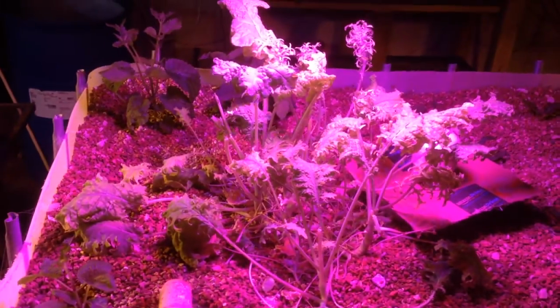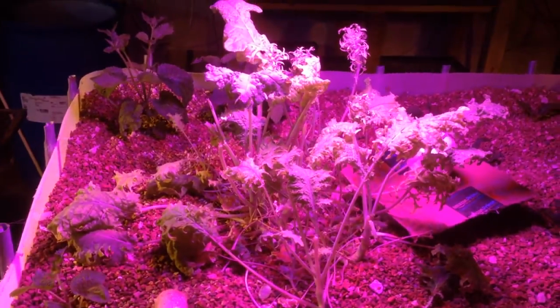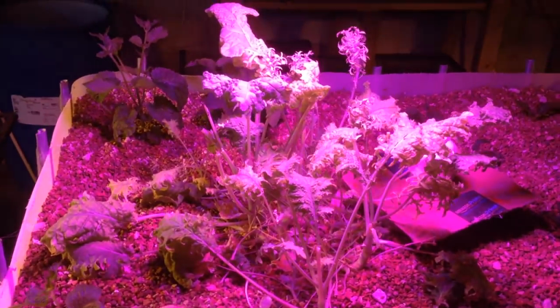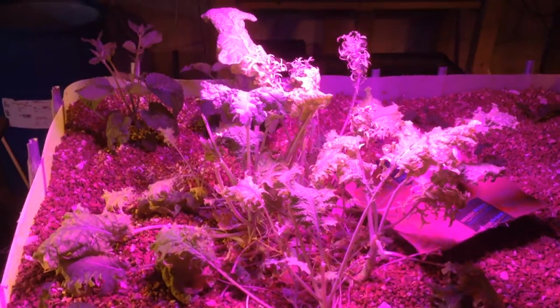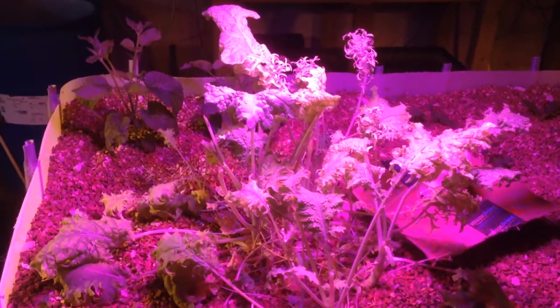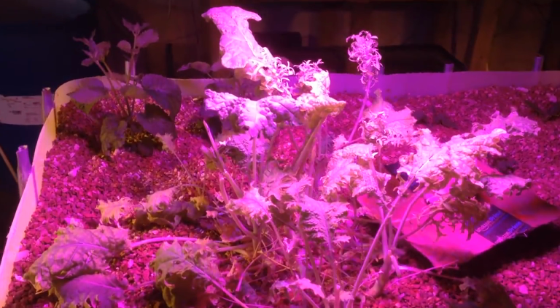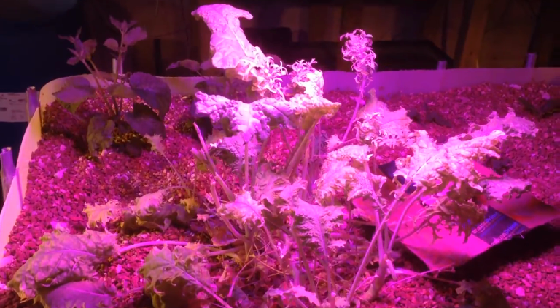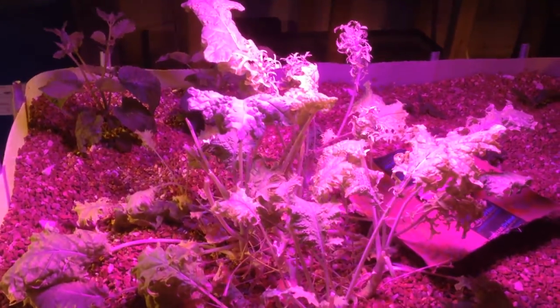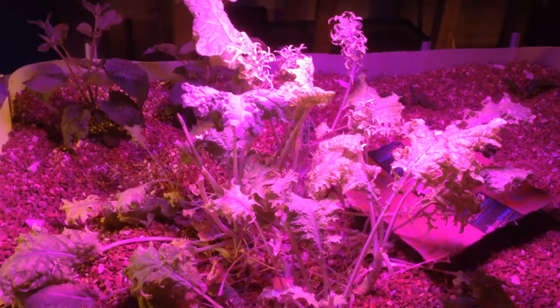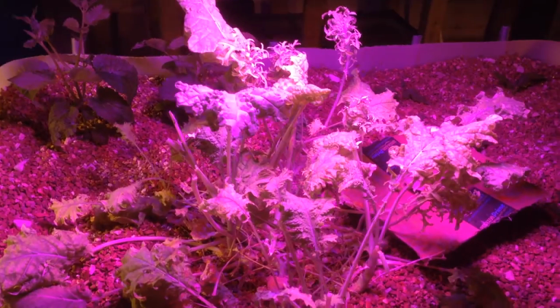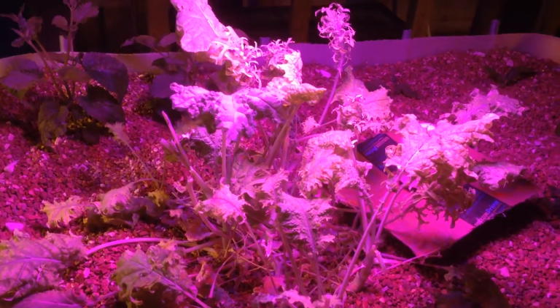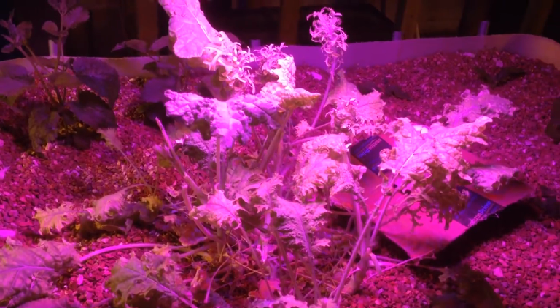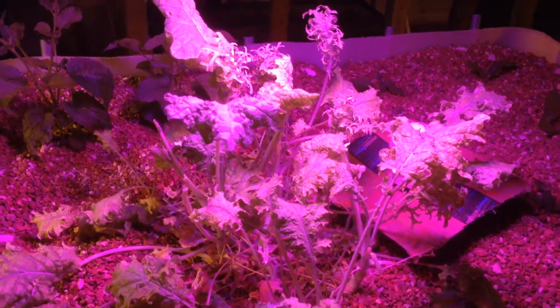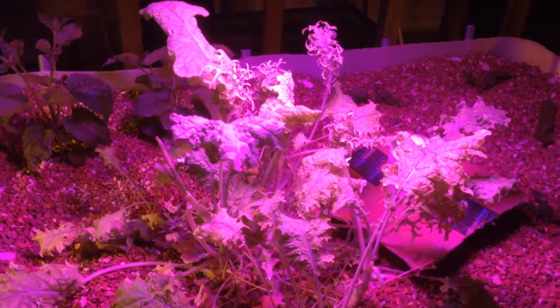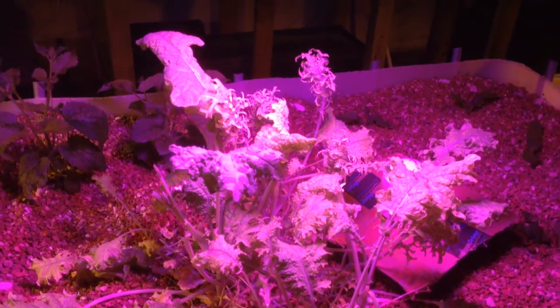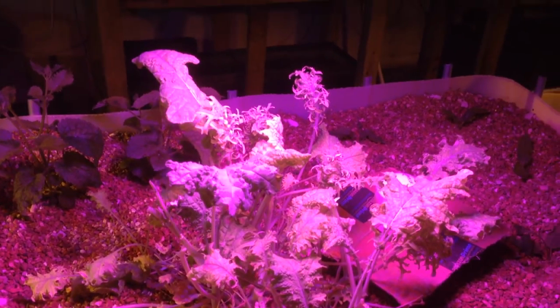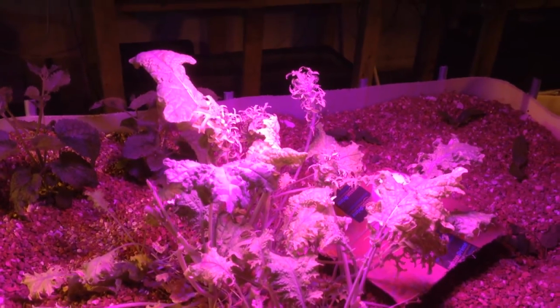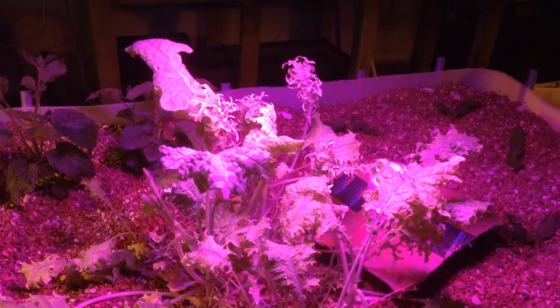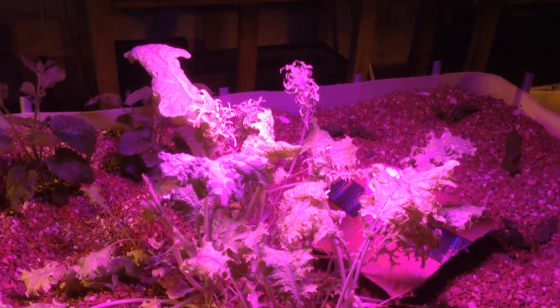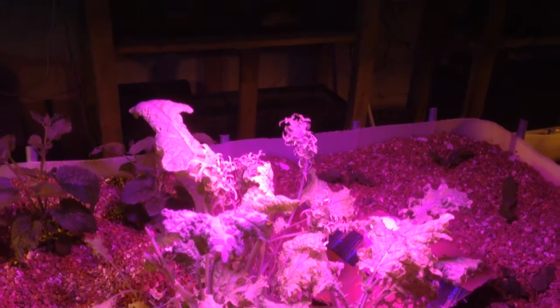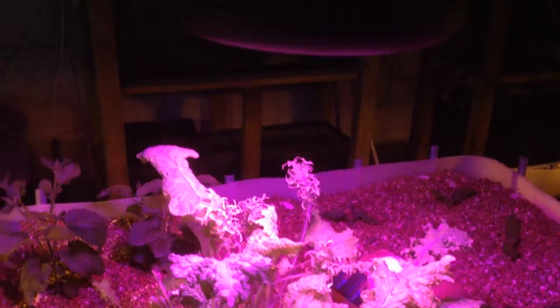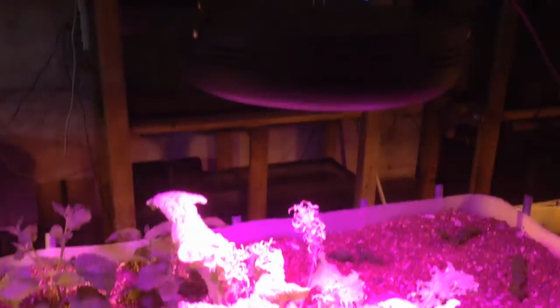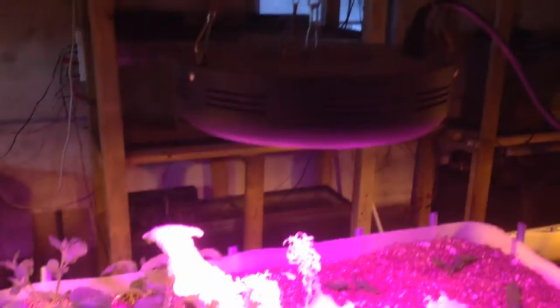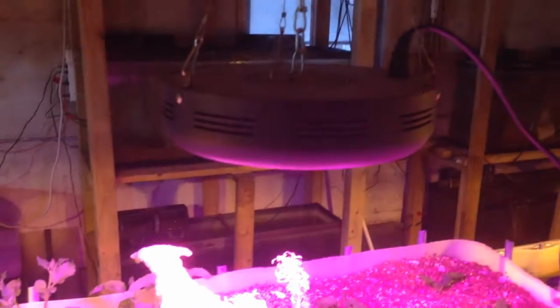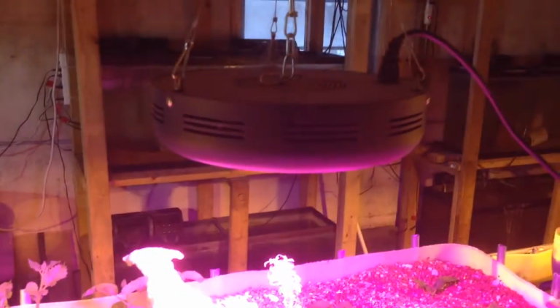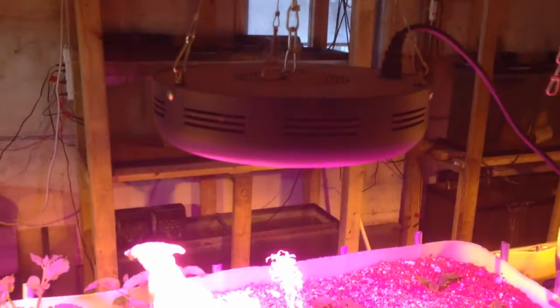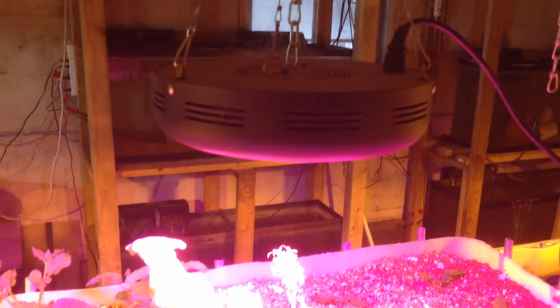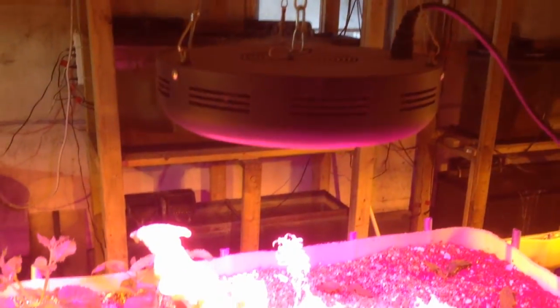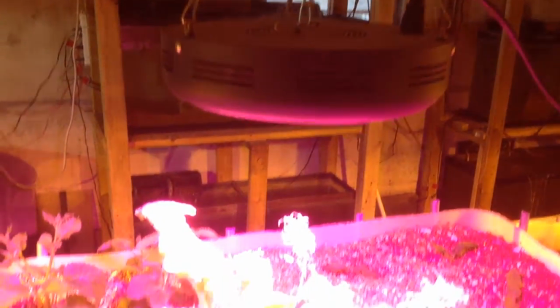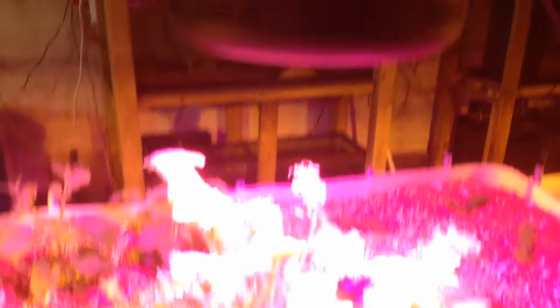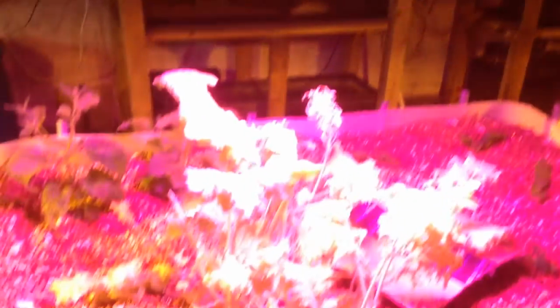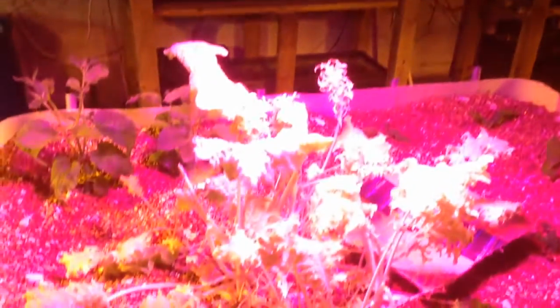This is red Russian kale. It started a while back and it's doing really well underneath this LED halo lamp.